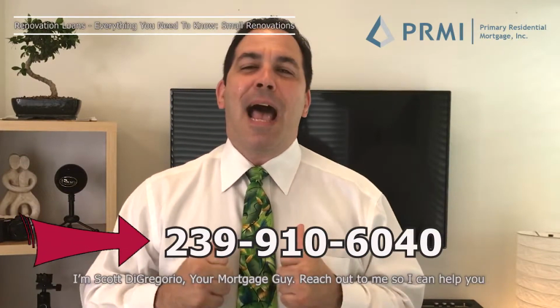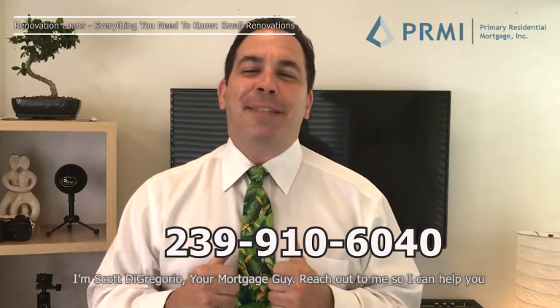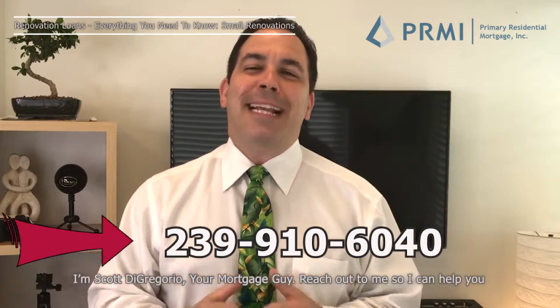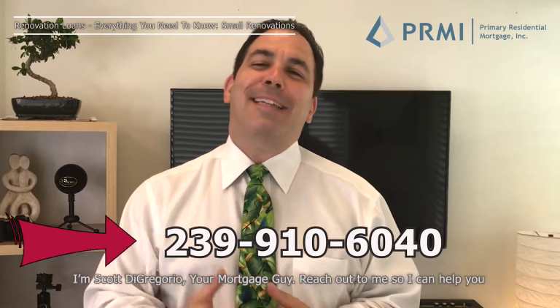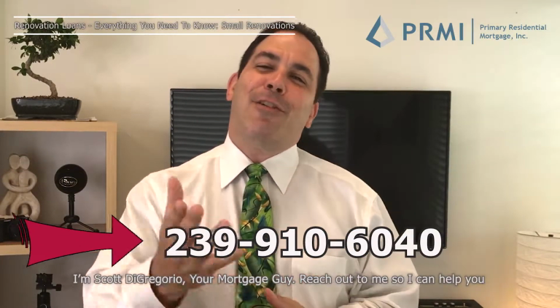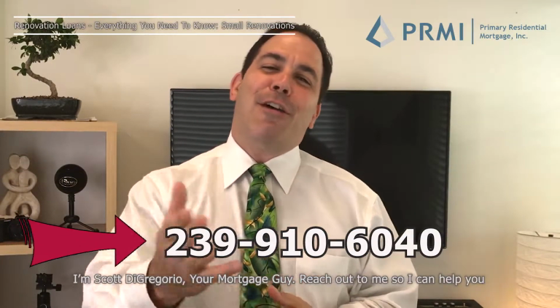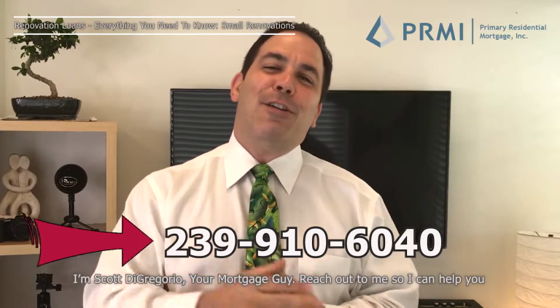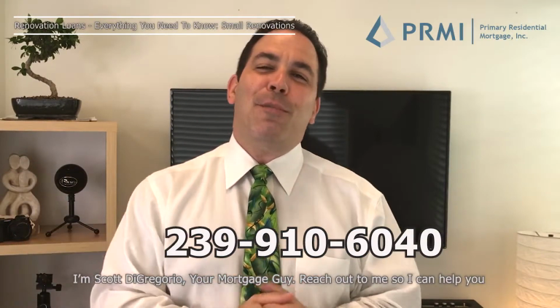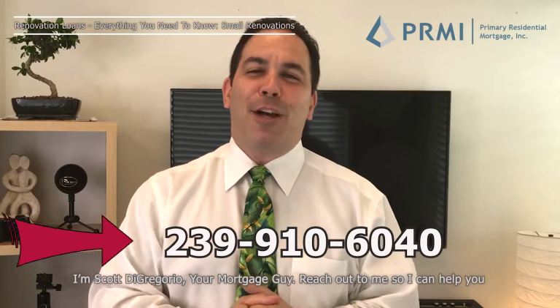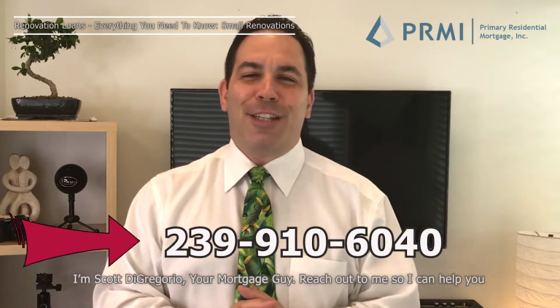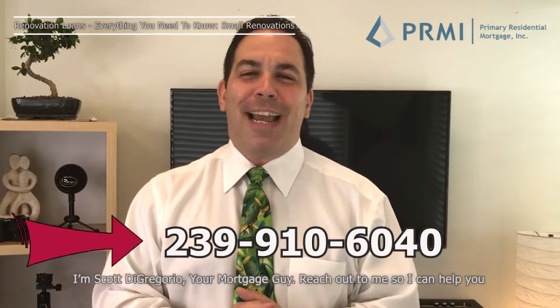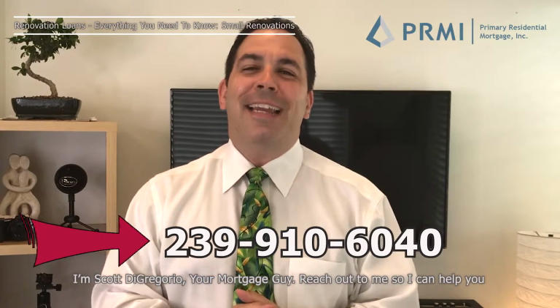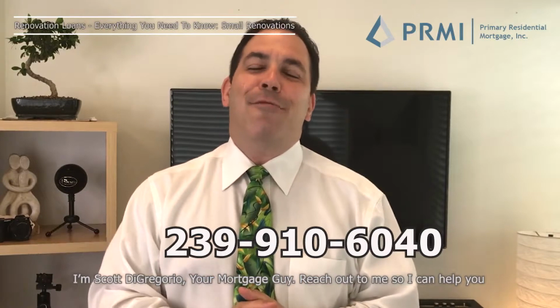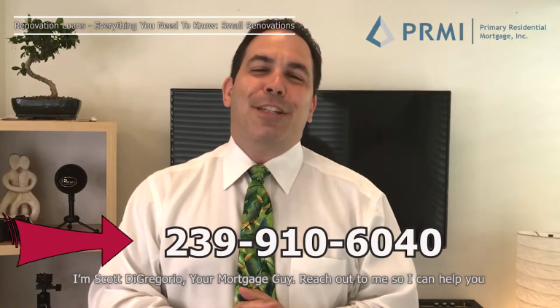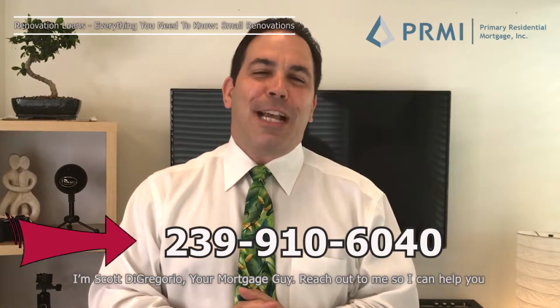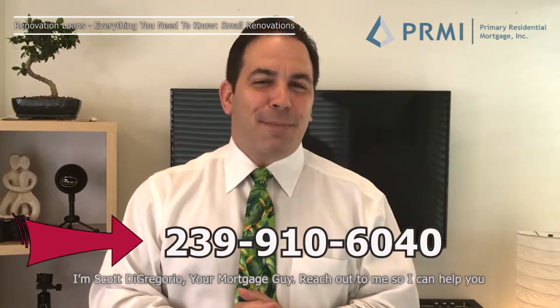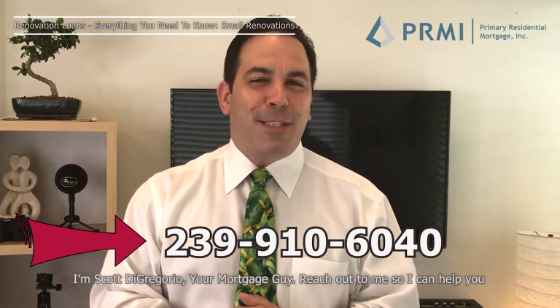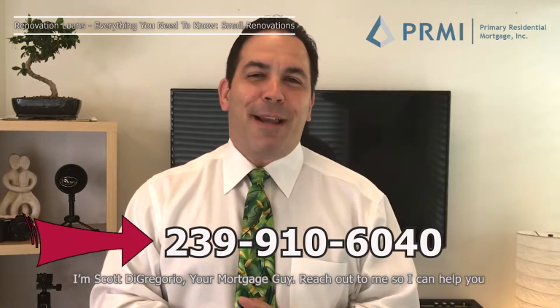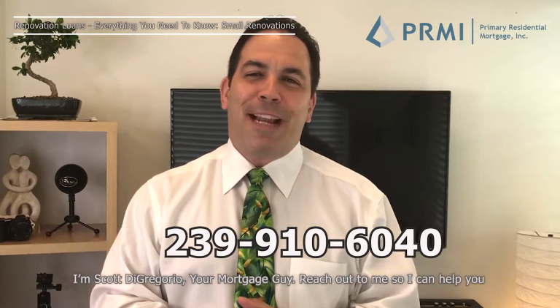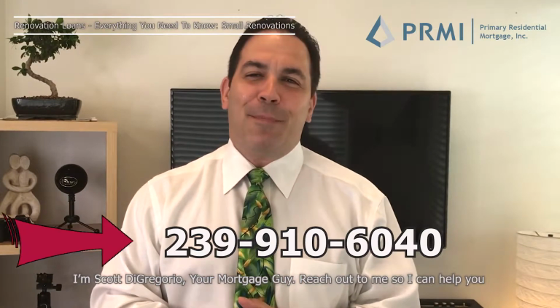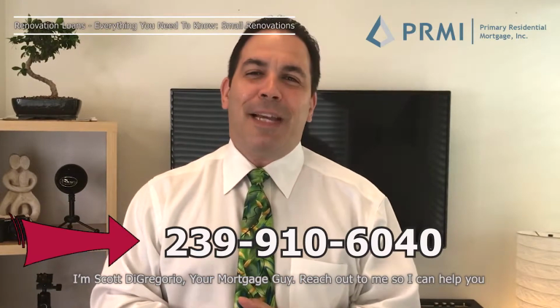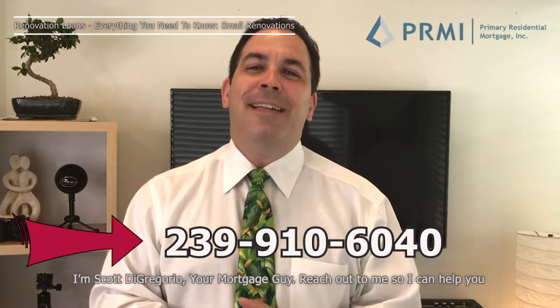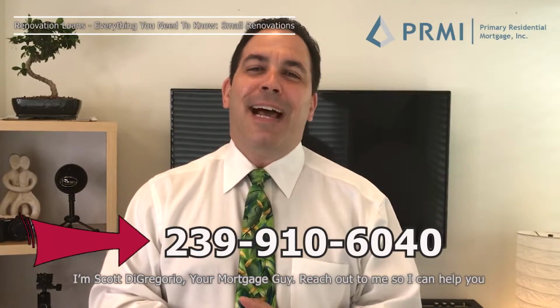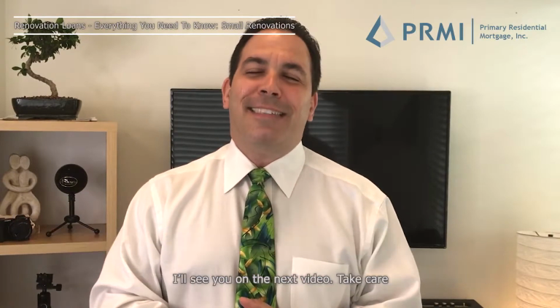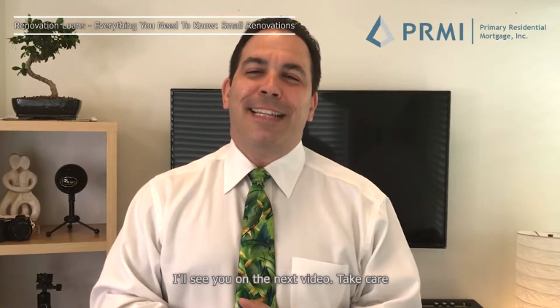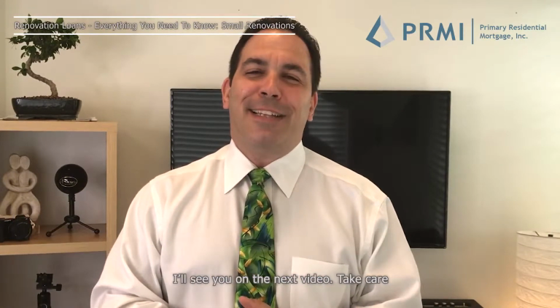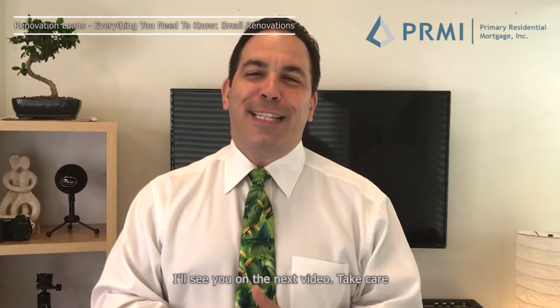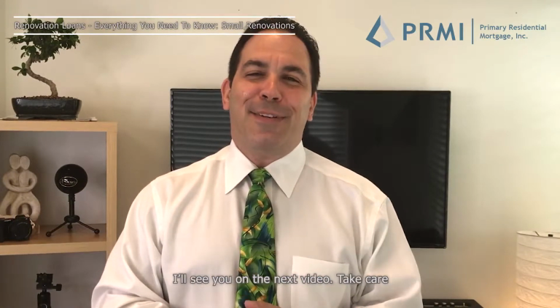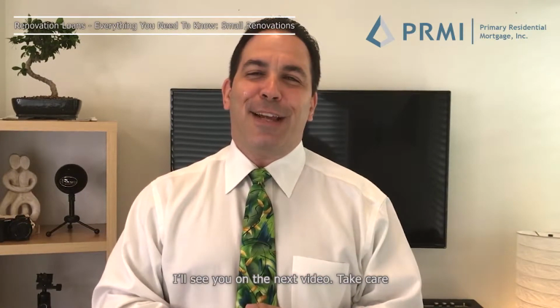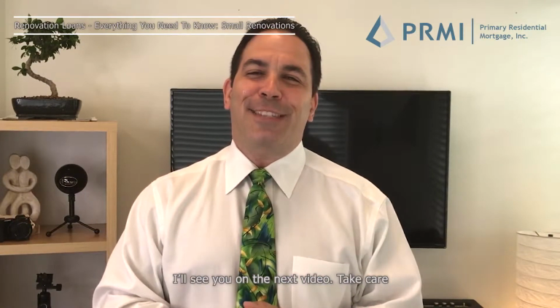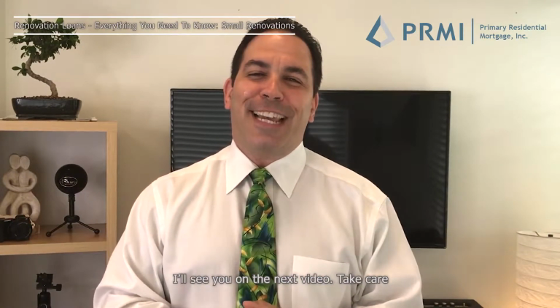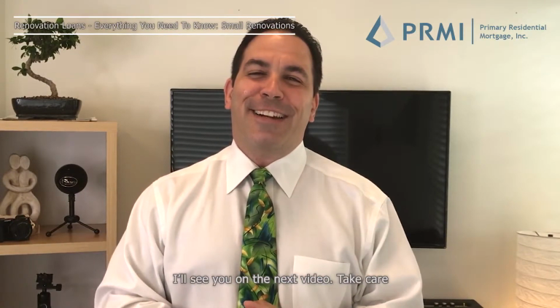I'm Scott Di Gregorio, your mortgage guy — reach out to me so I can help you. I'll see you on the next video. Take care.